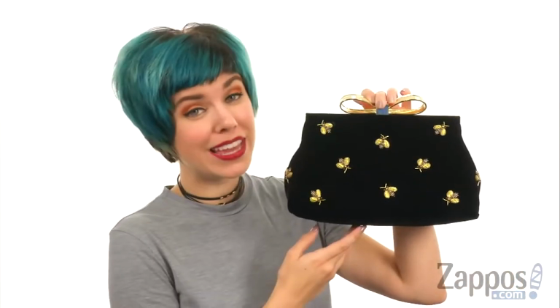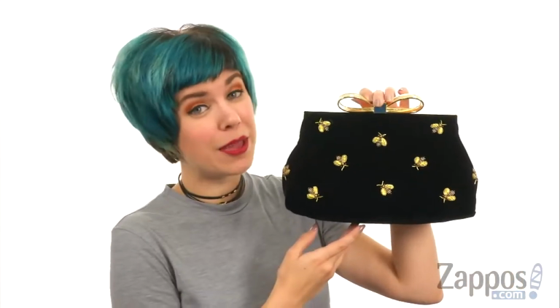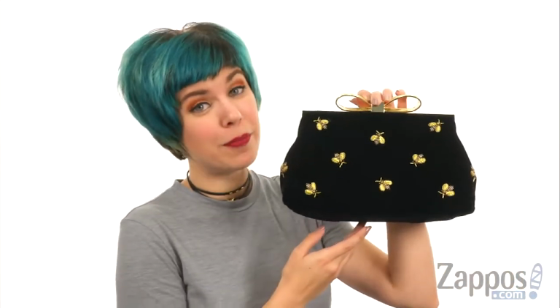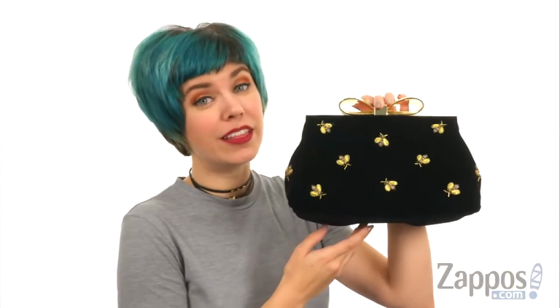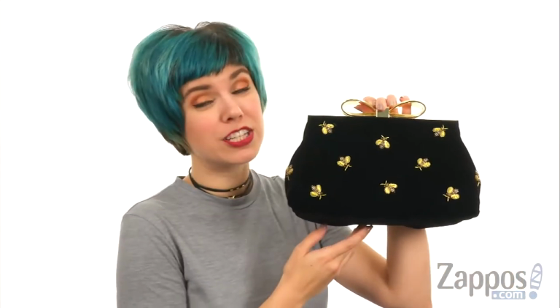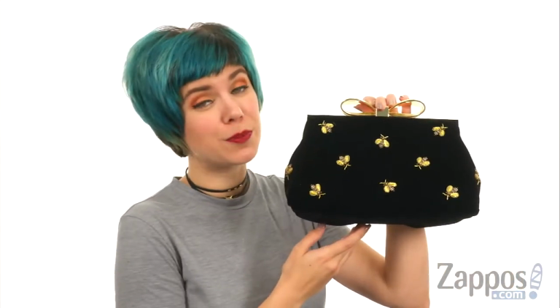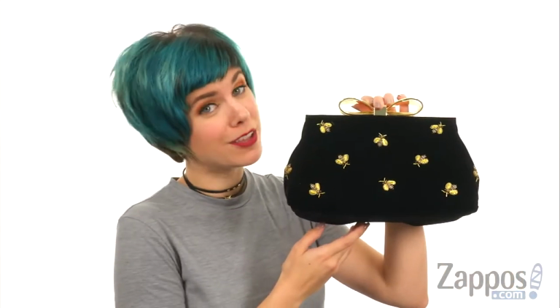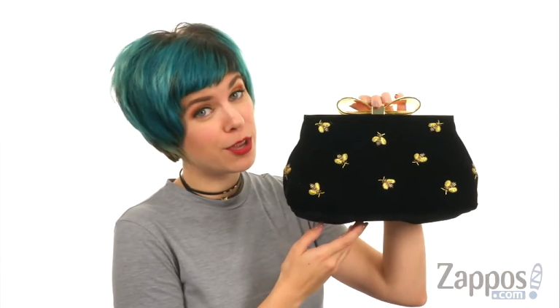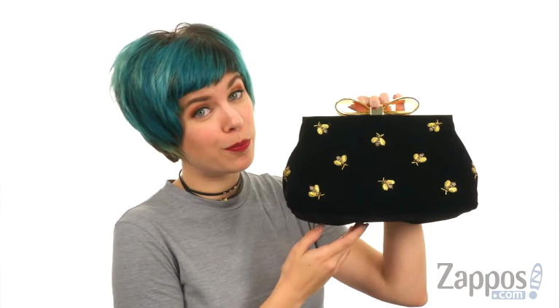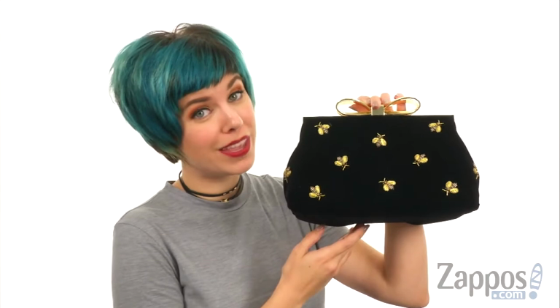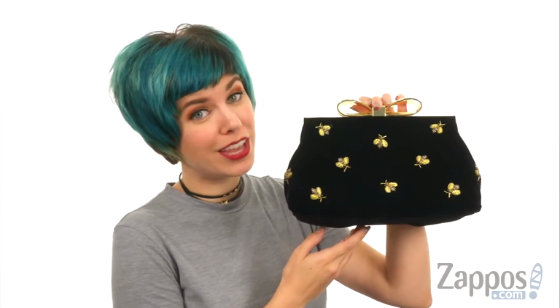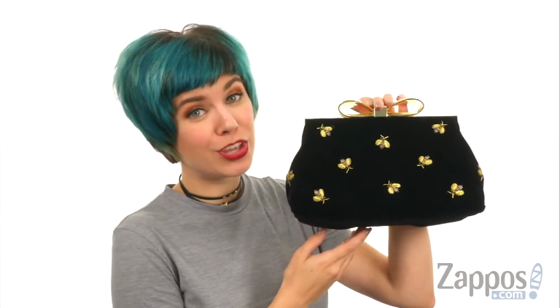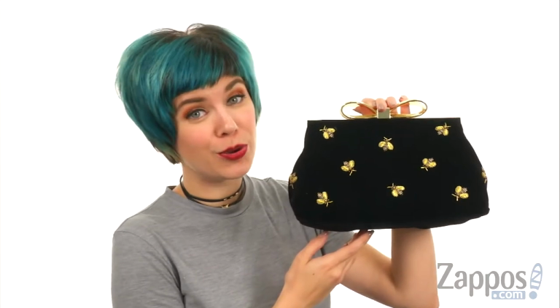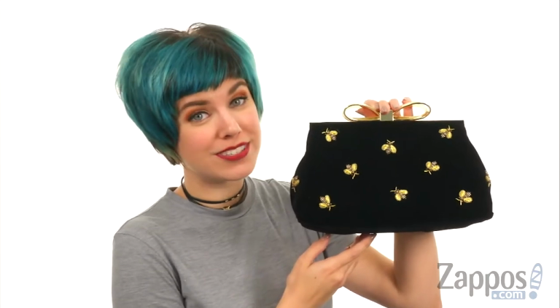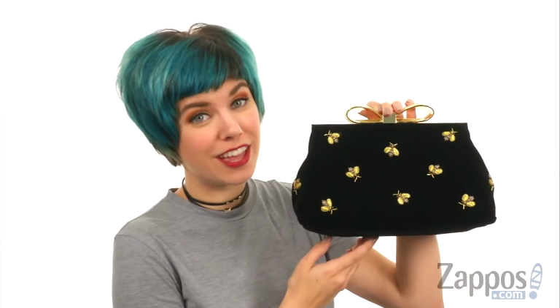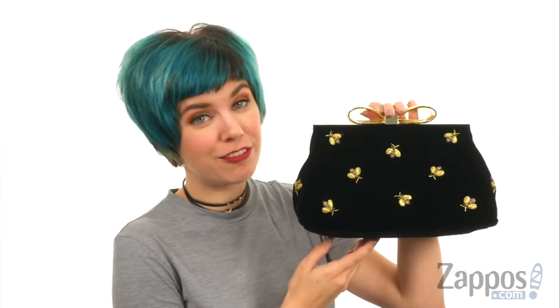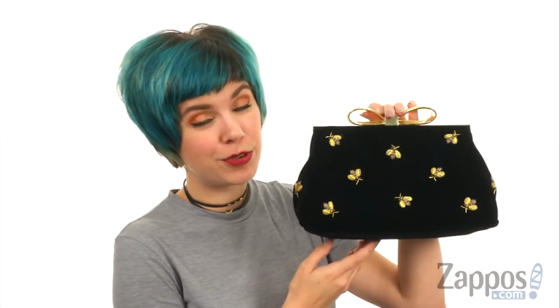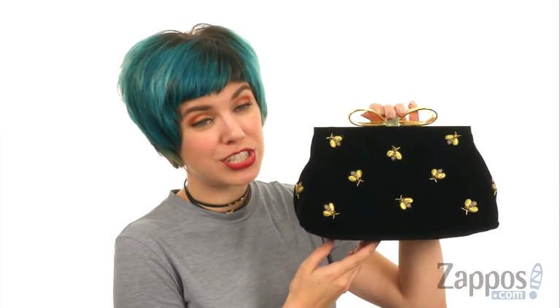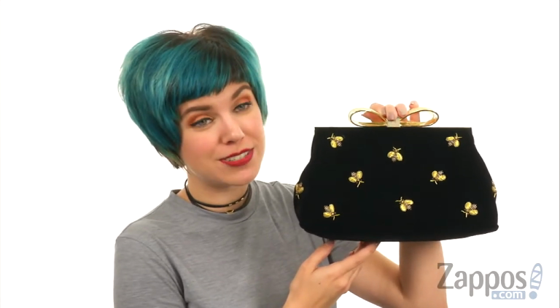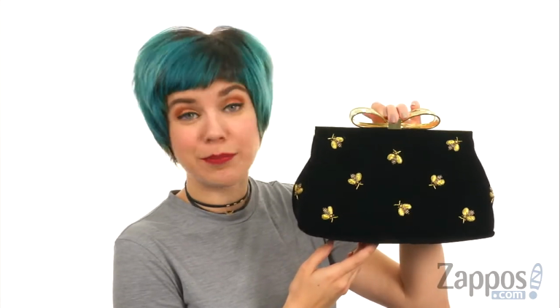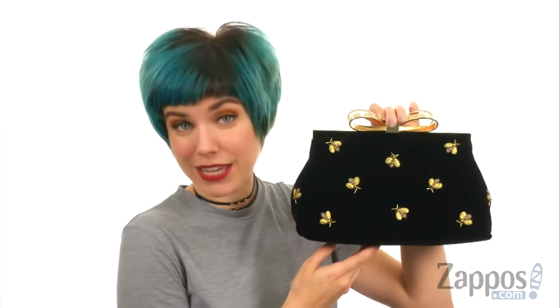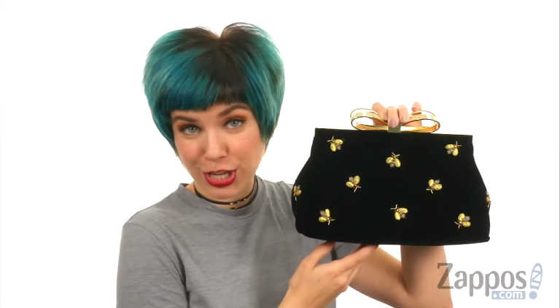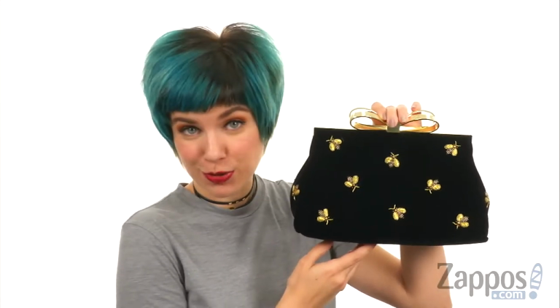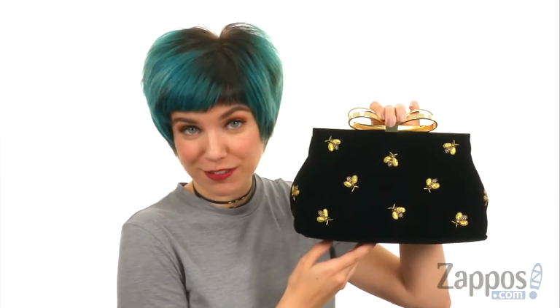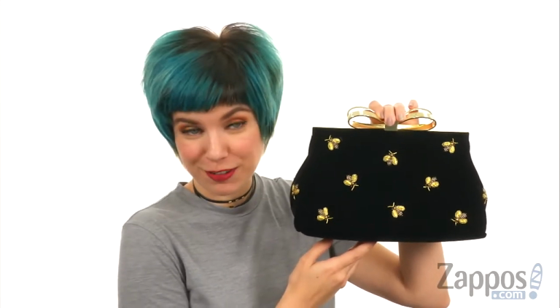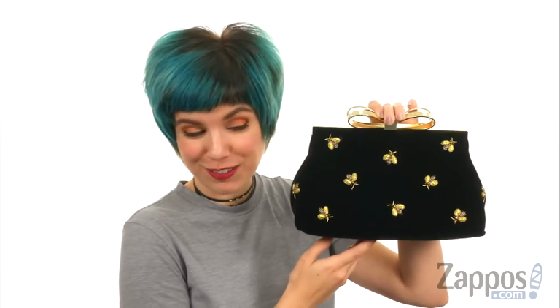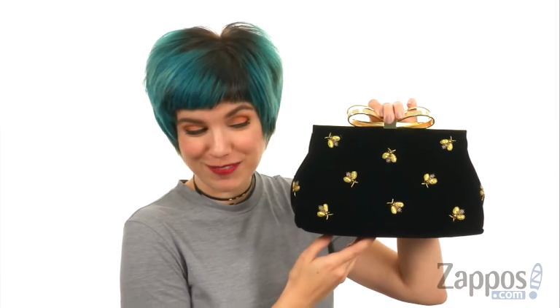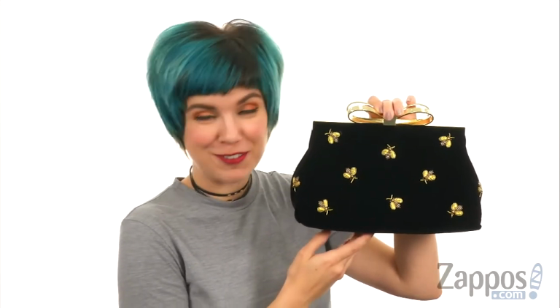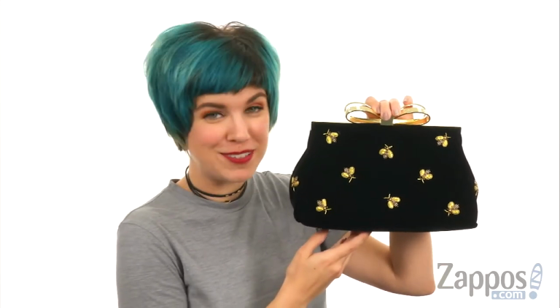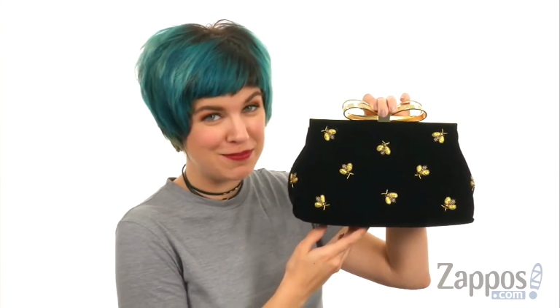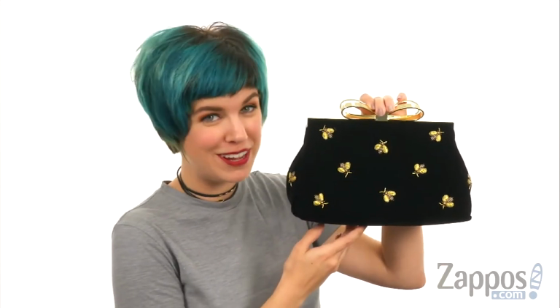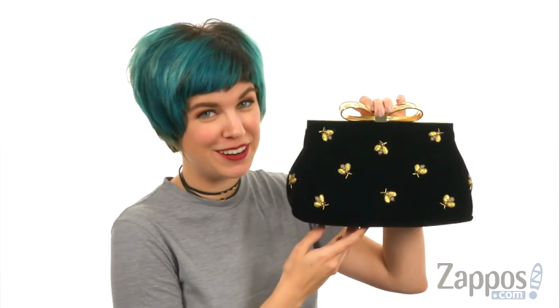Be embellished, but also be yourself — which is beautiful. It's from Ted Baker.